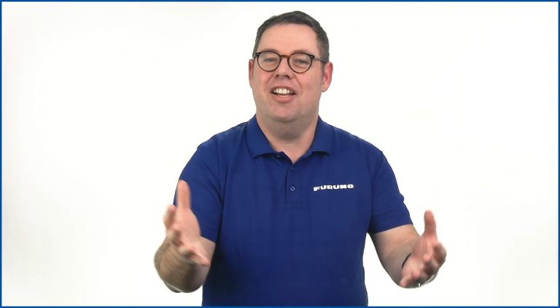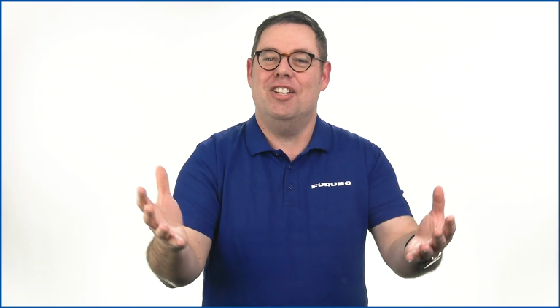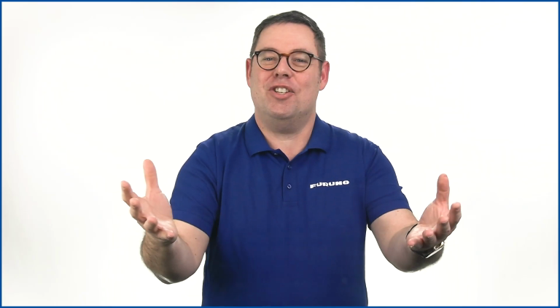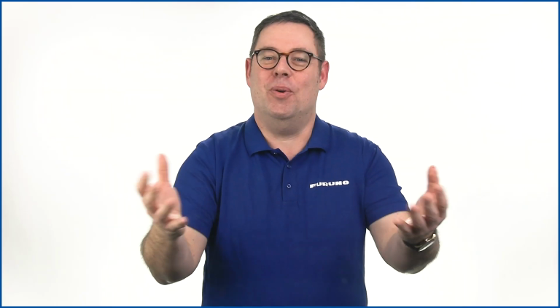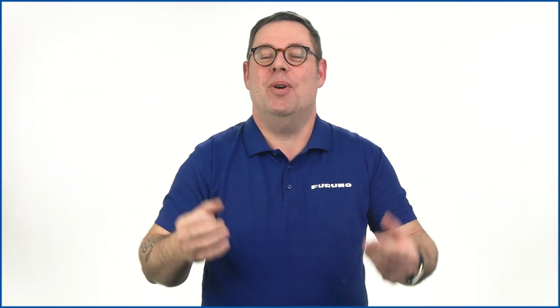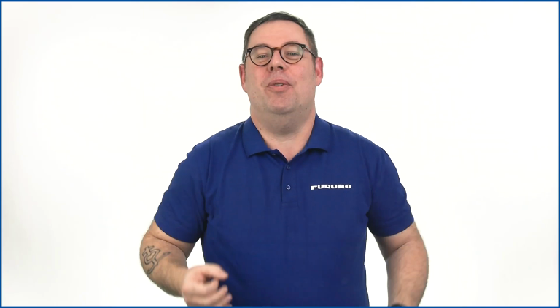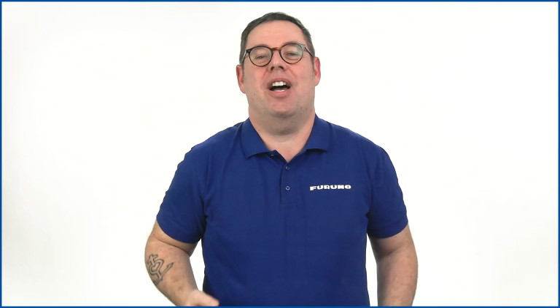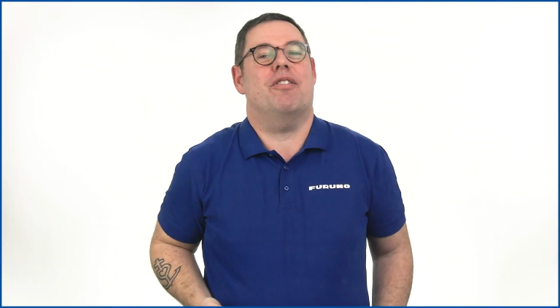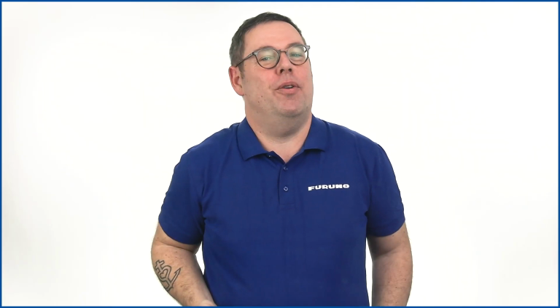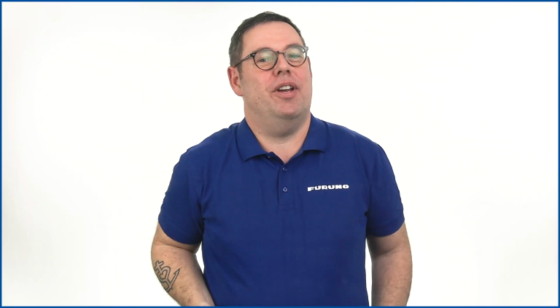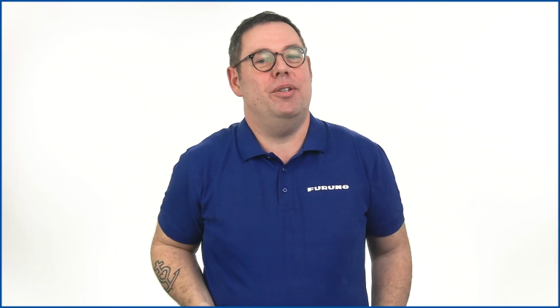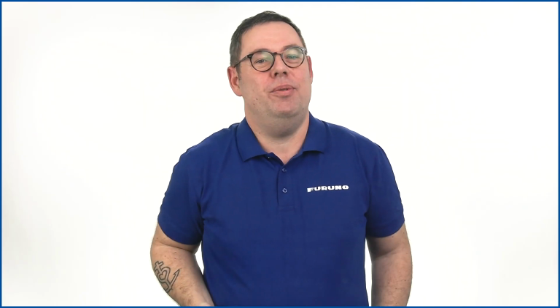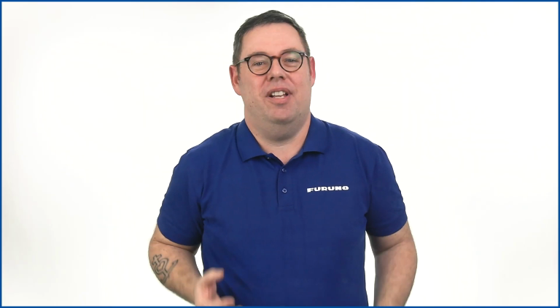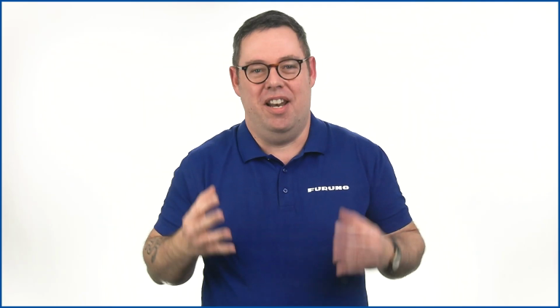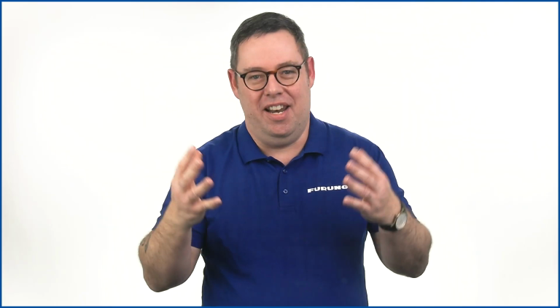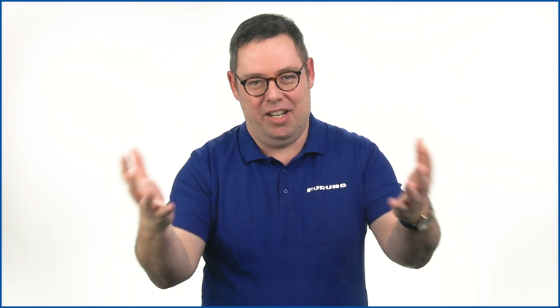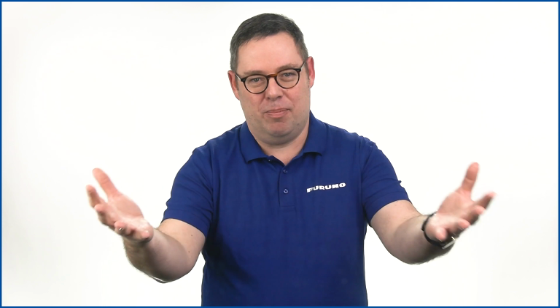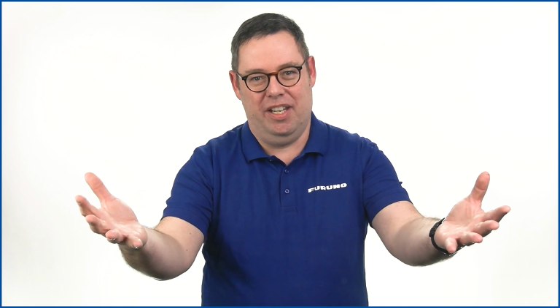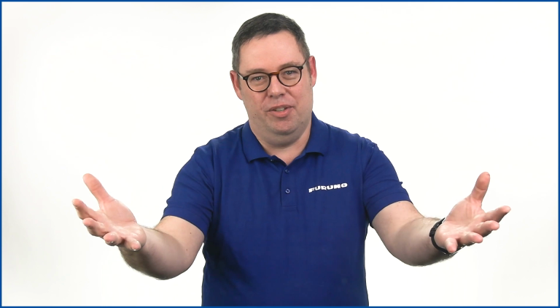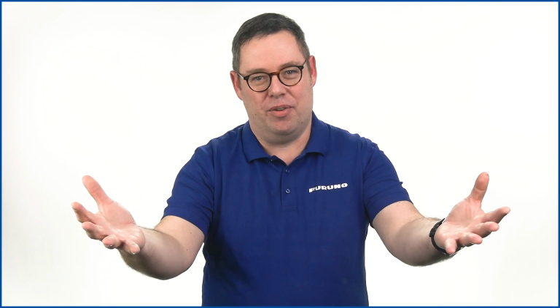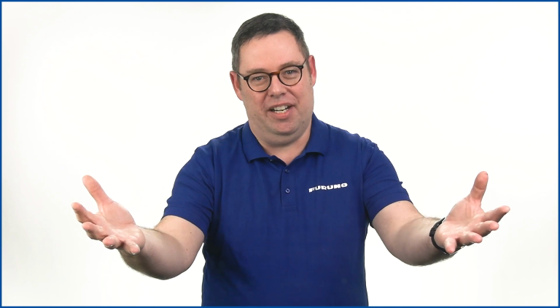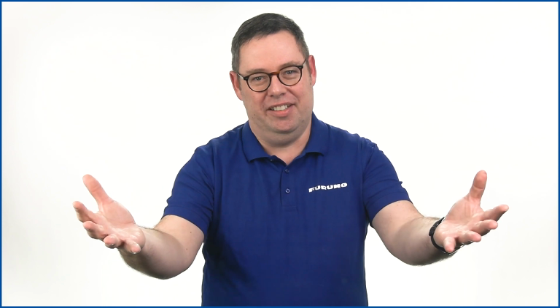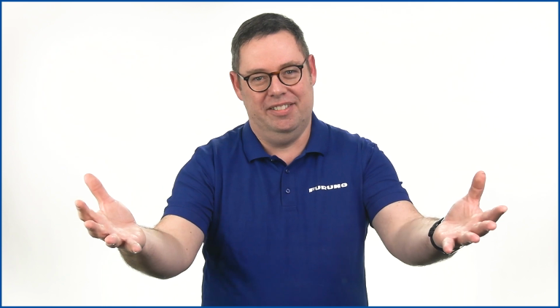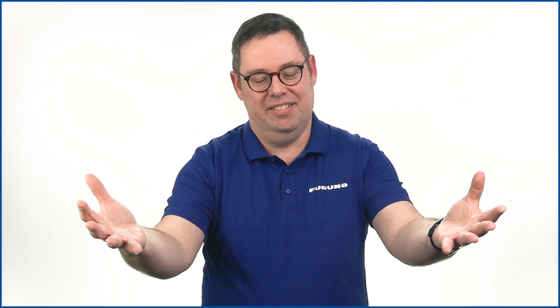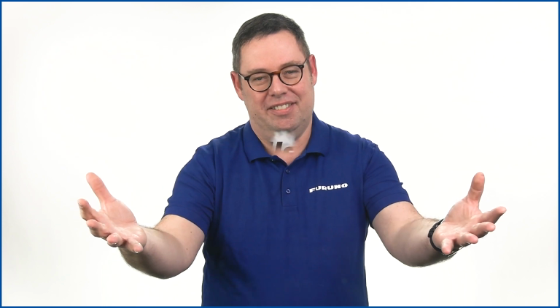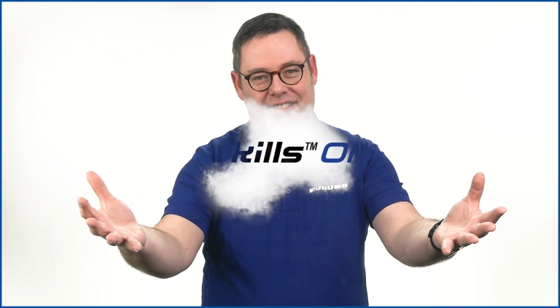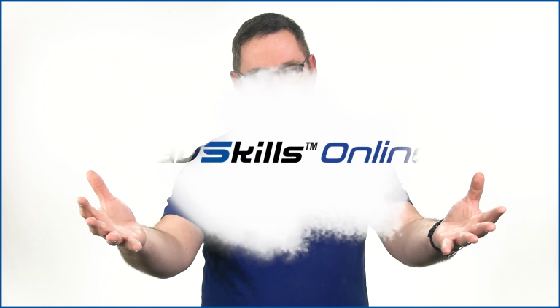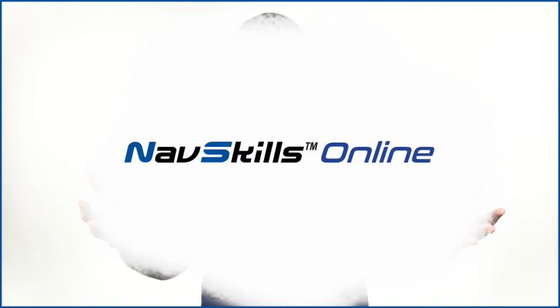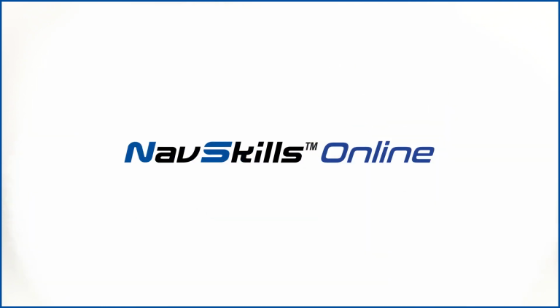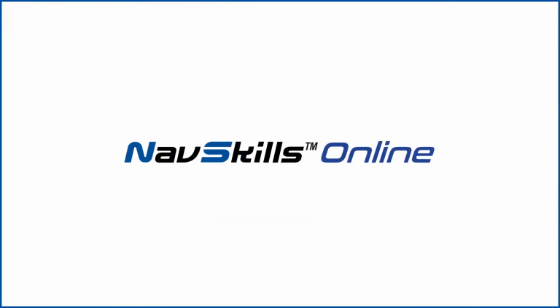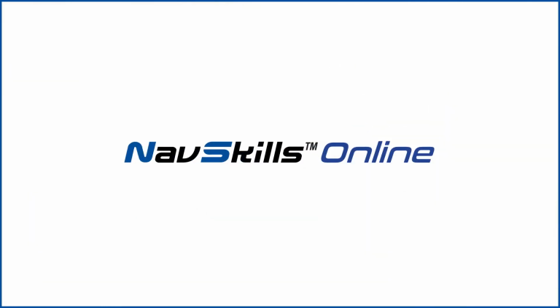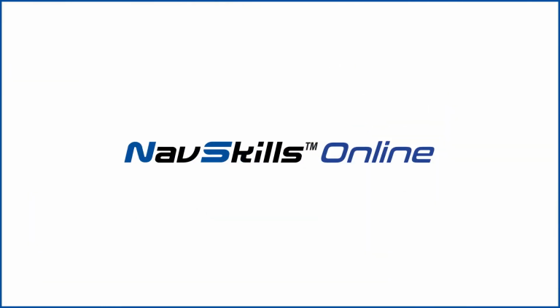So, without further ado, let us begin your training. Thank you.